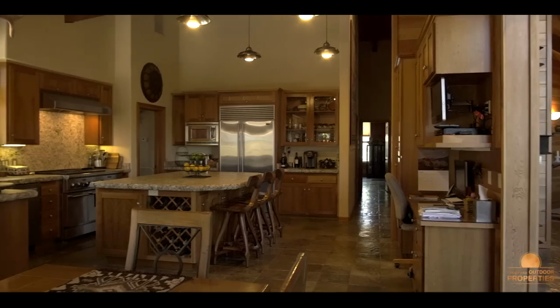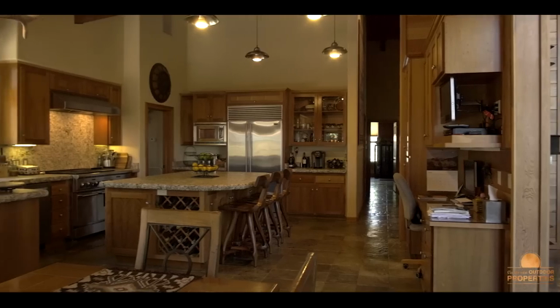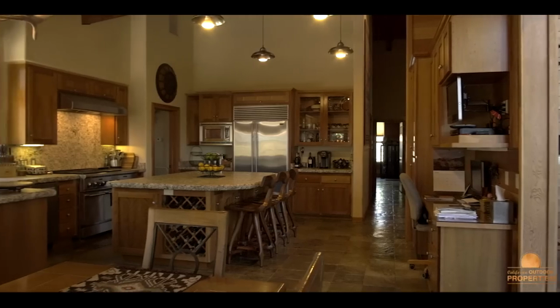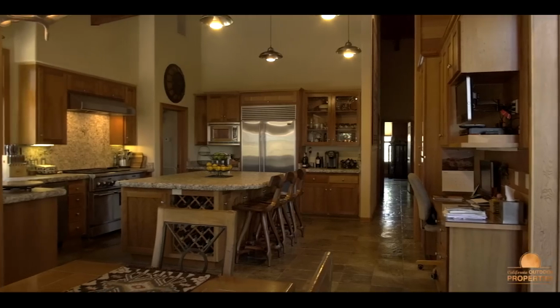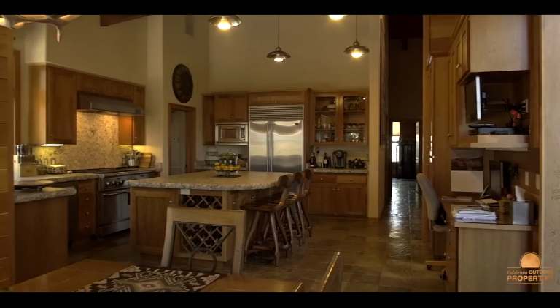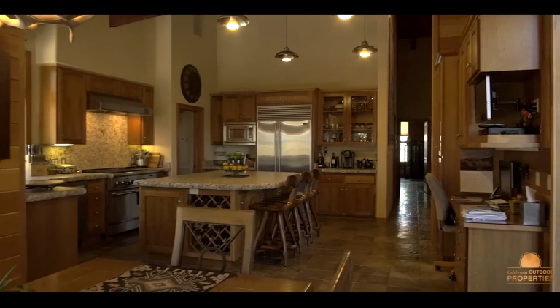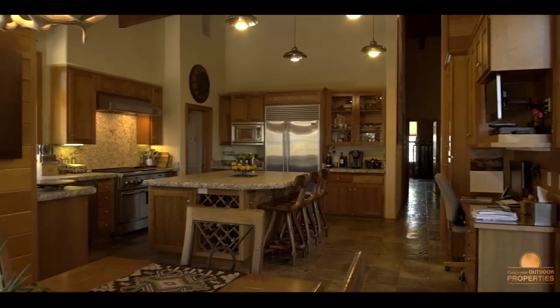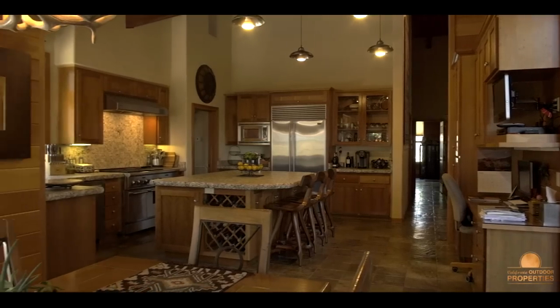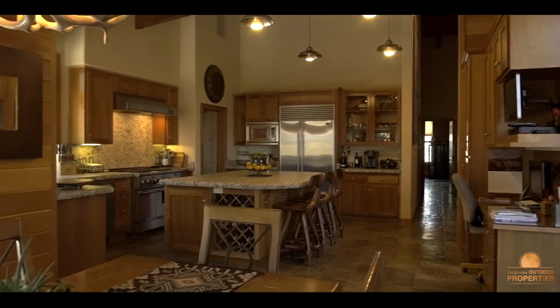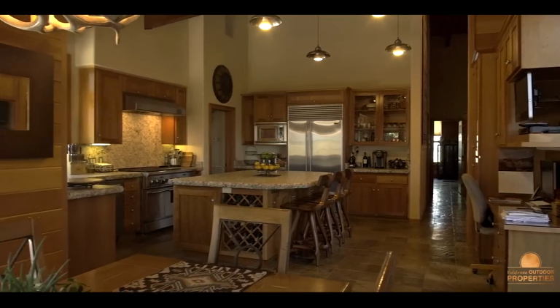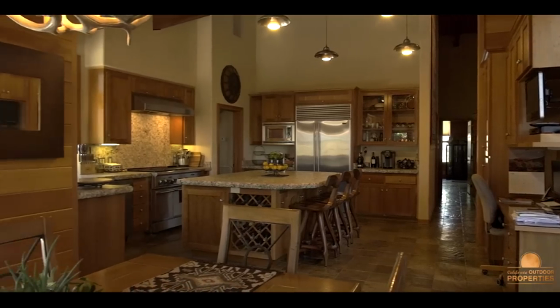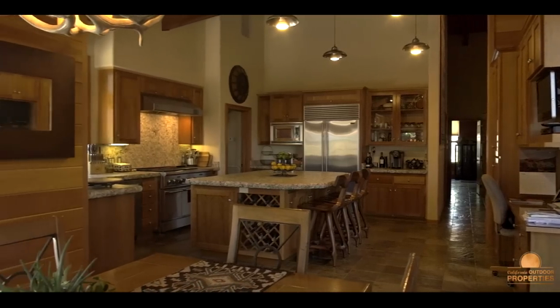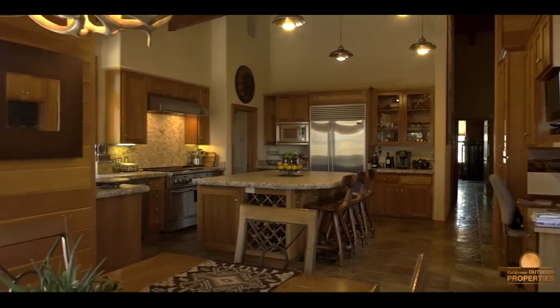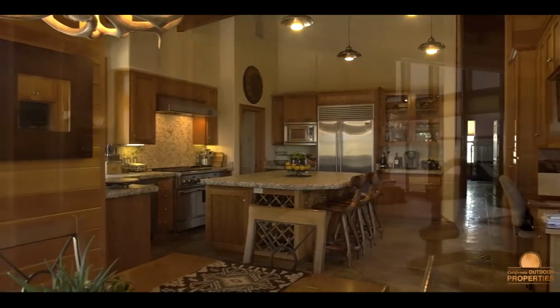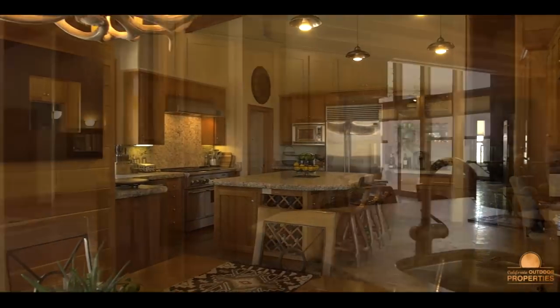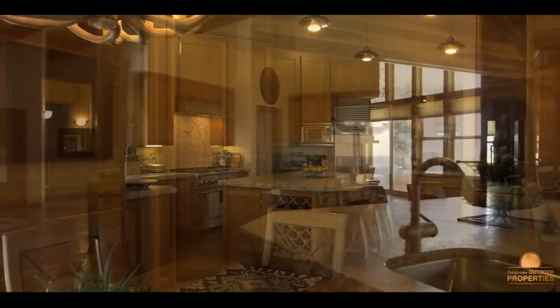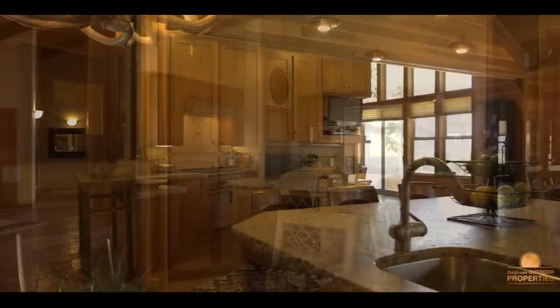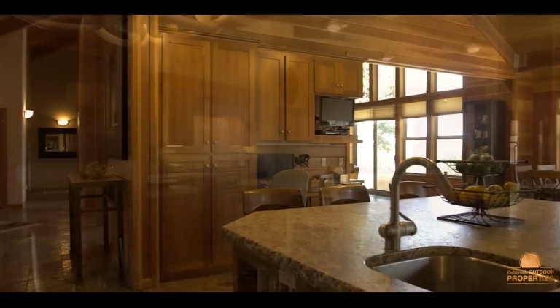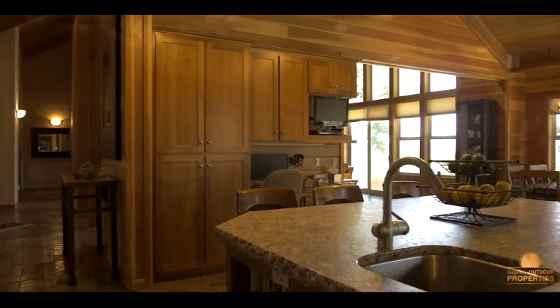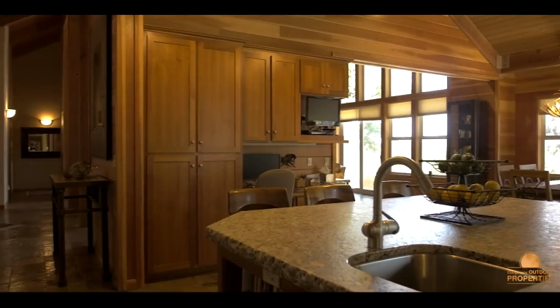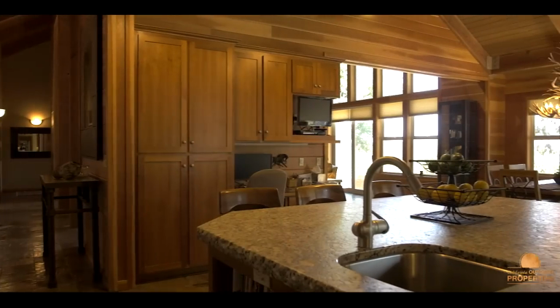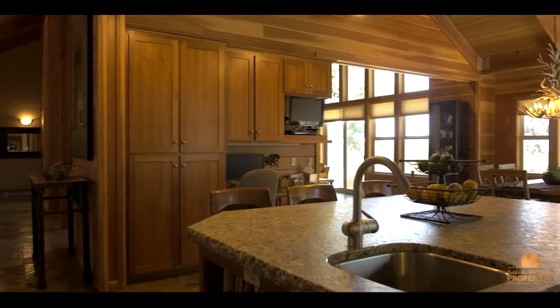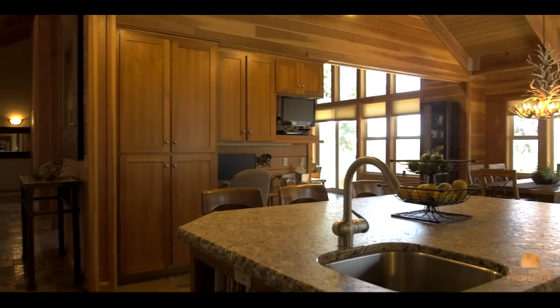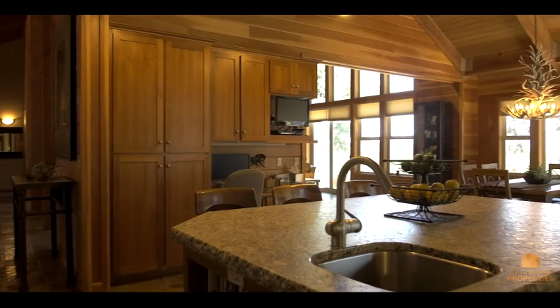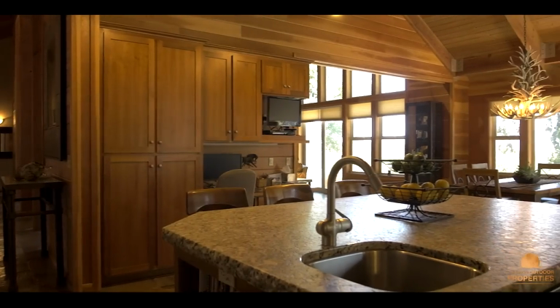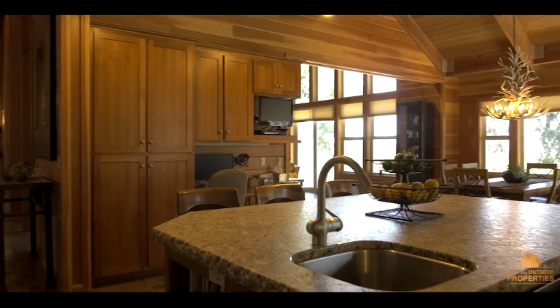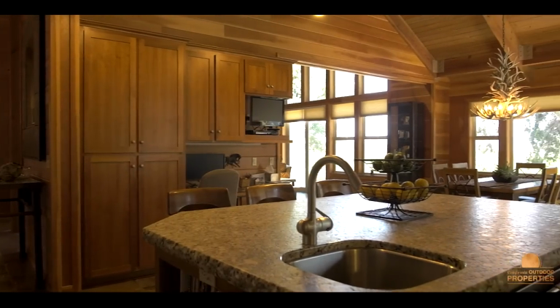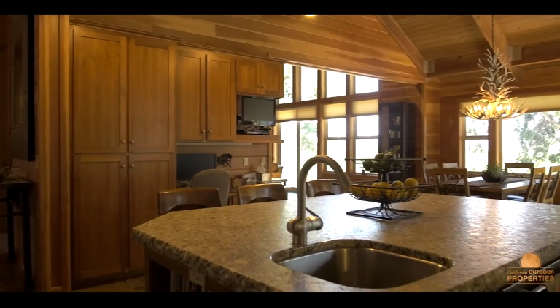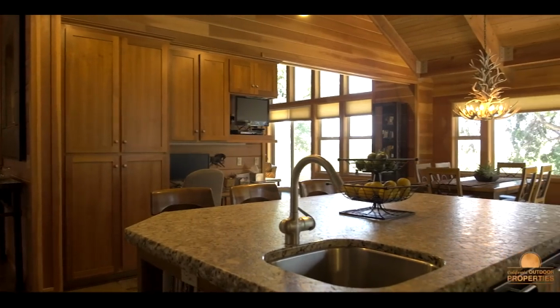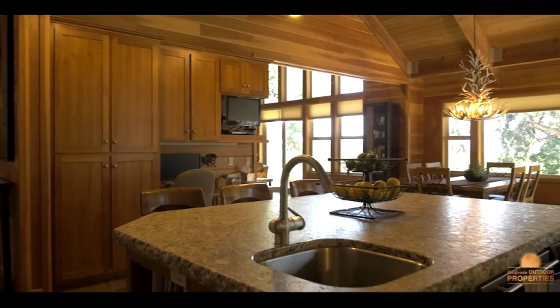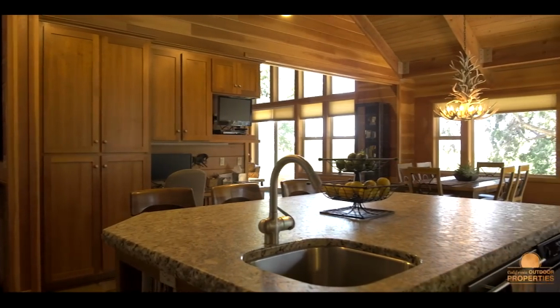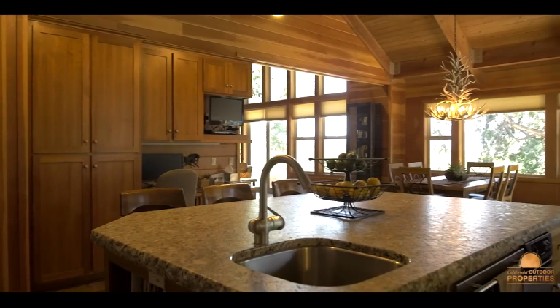The spacious gourmet kitchen has cherry cabinets, granite counters, and slate flooring.